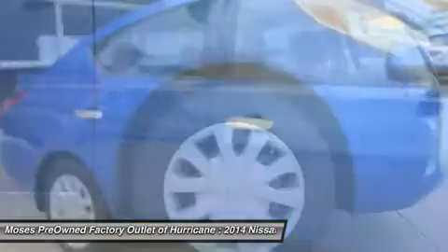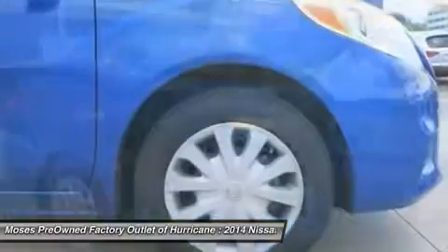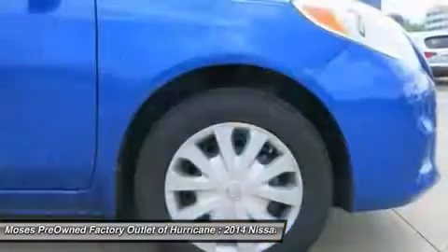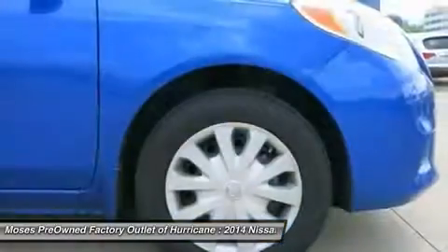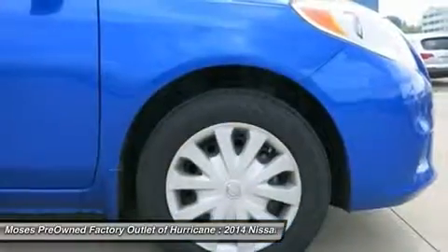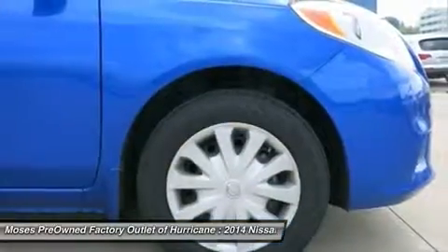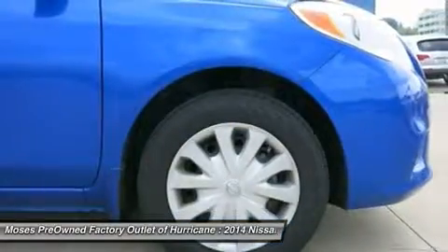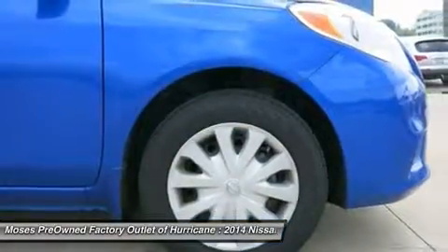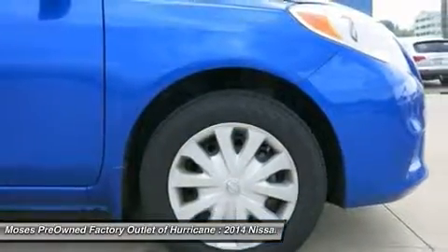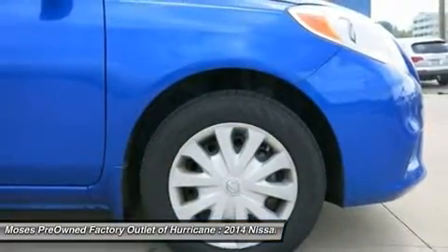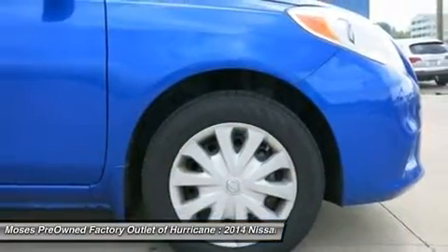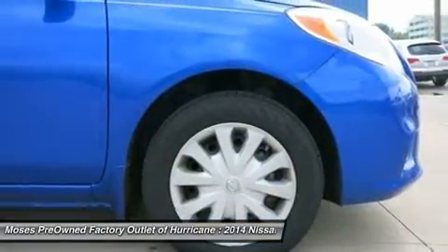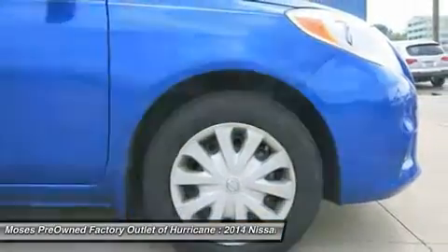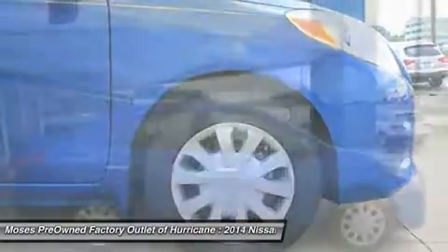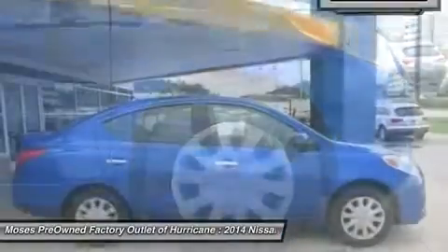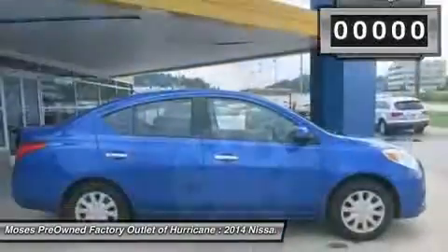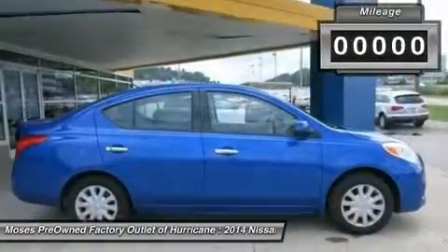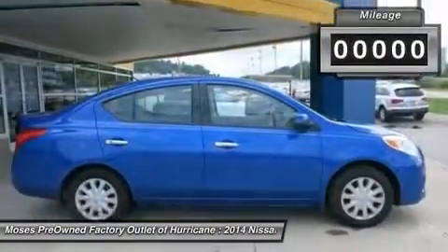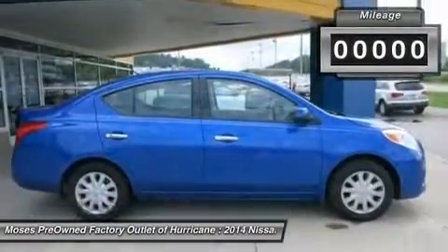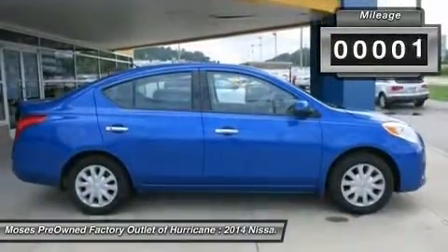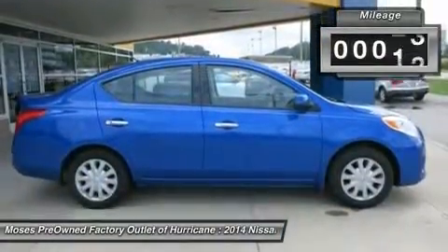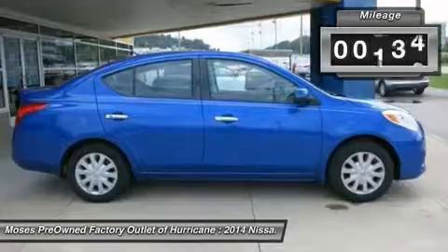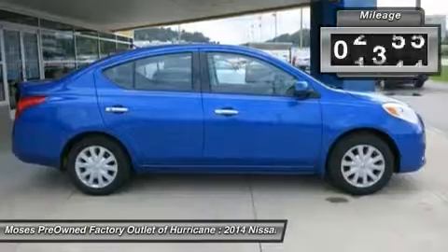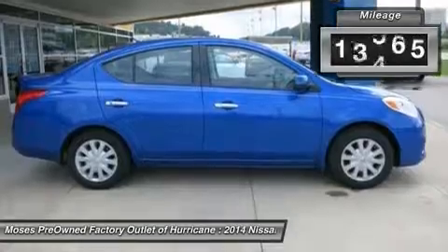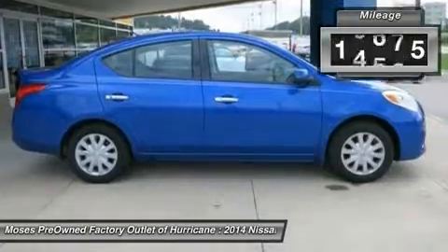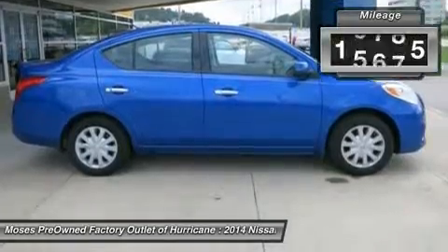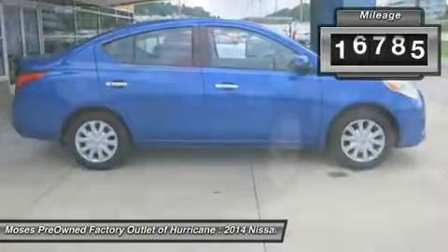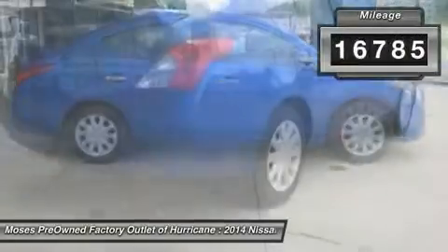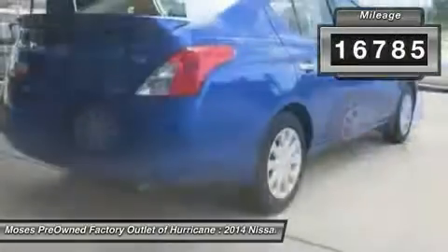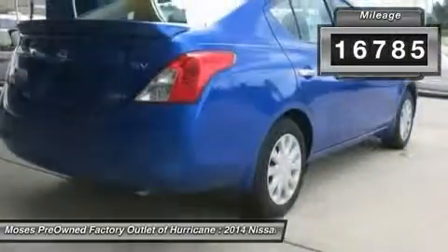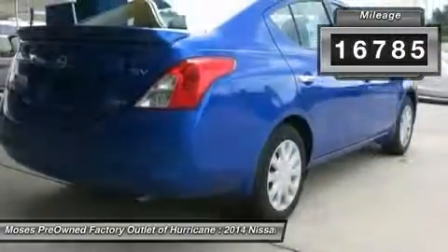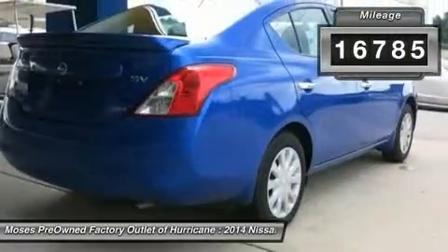you'll want to take this car home. Make a great choice today. Contact us and see this car first hand.